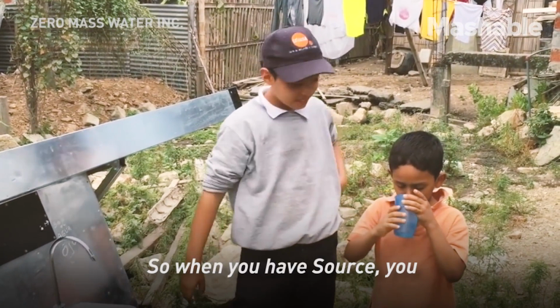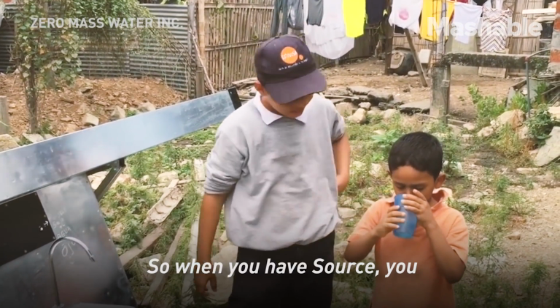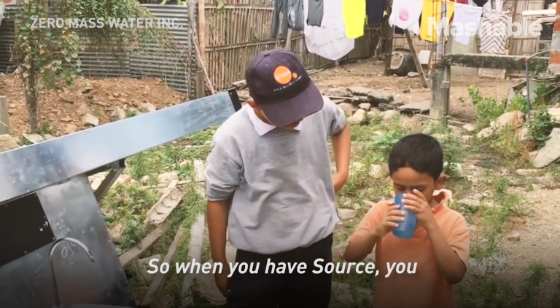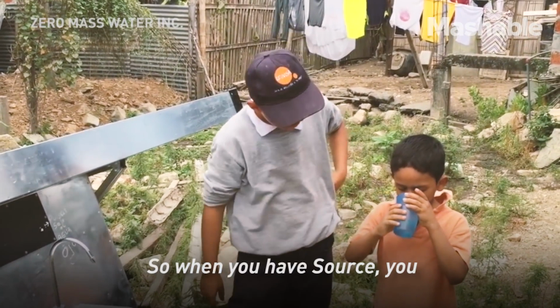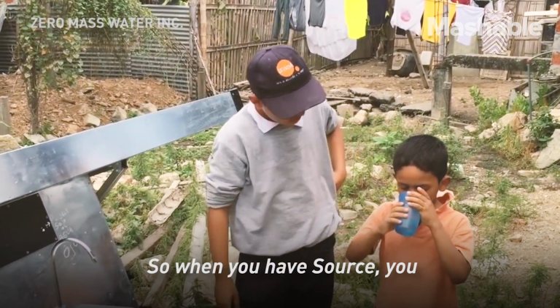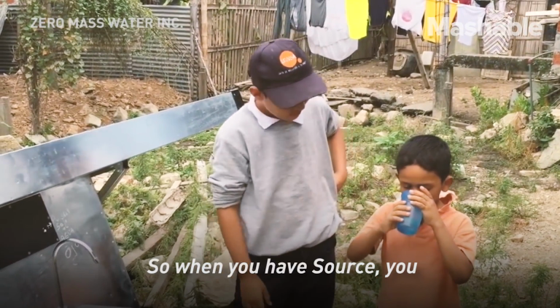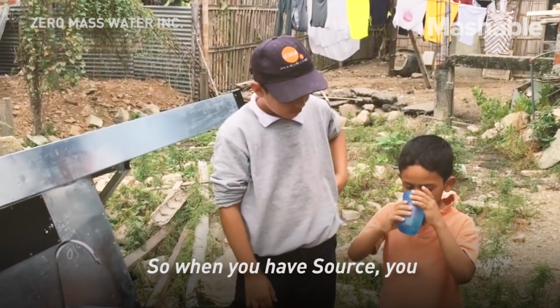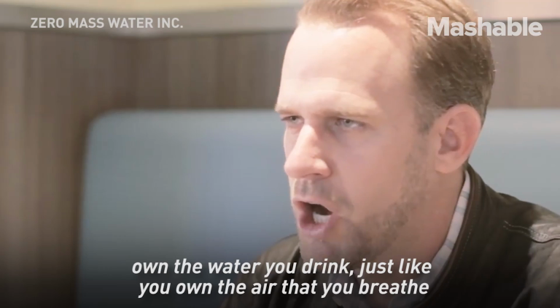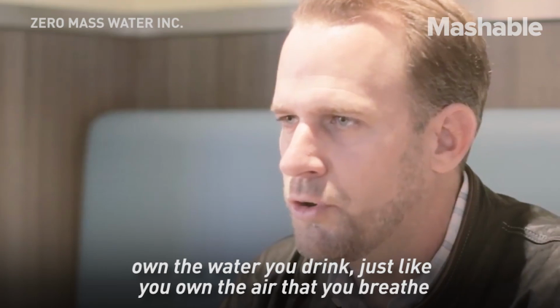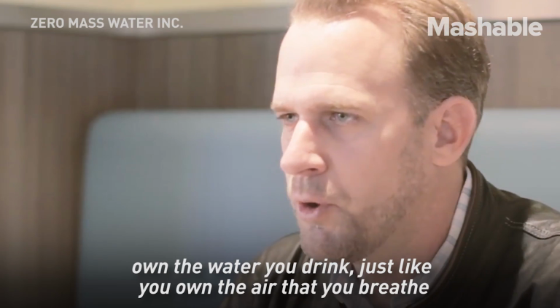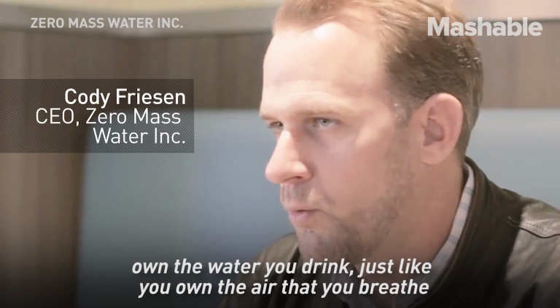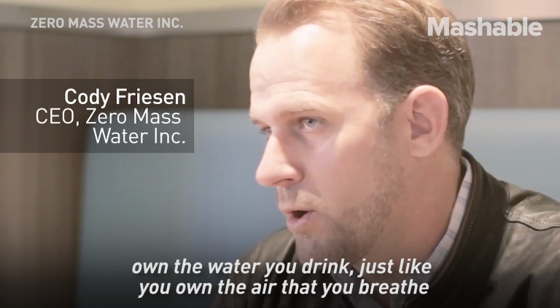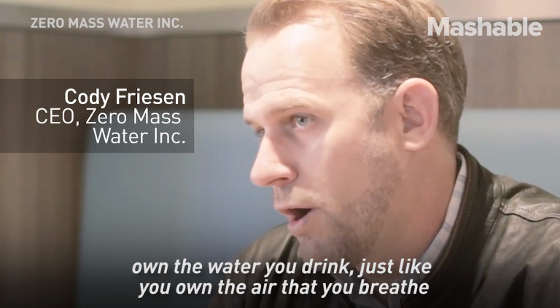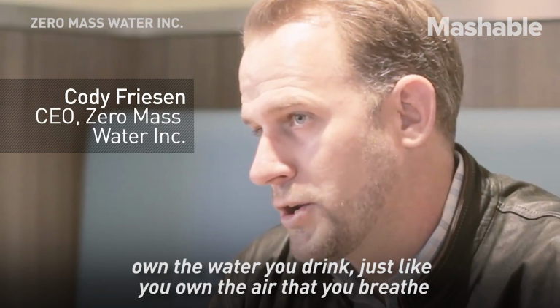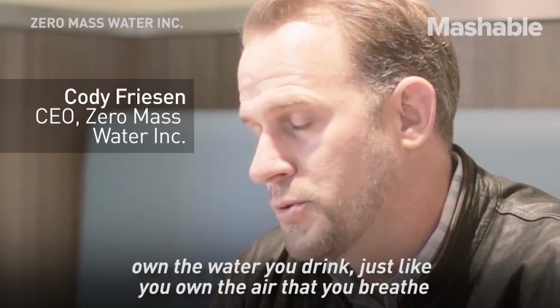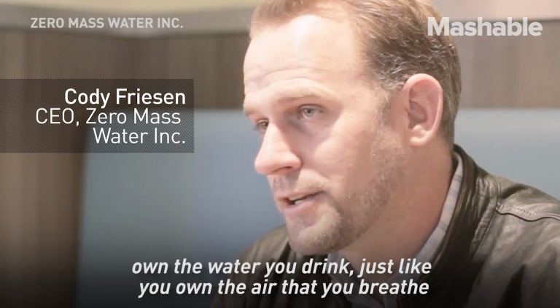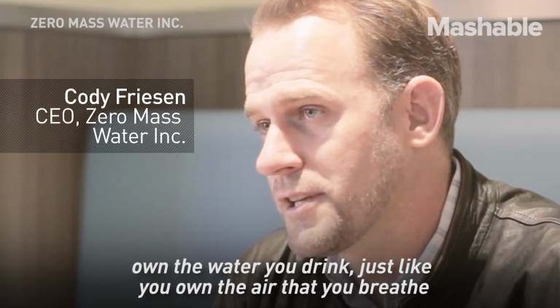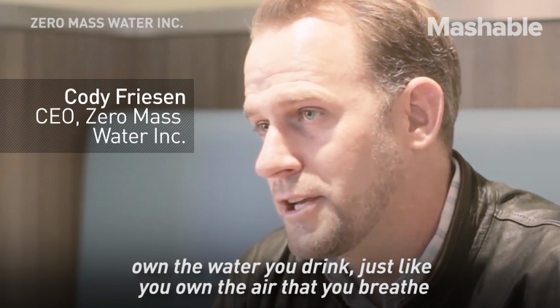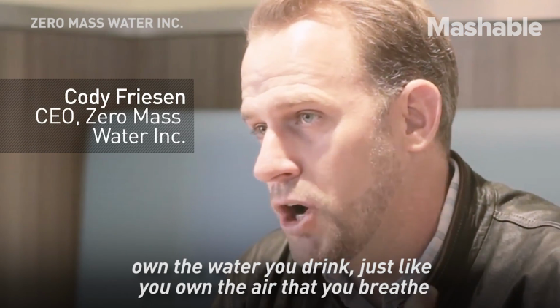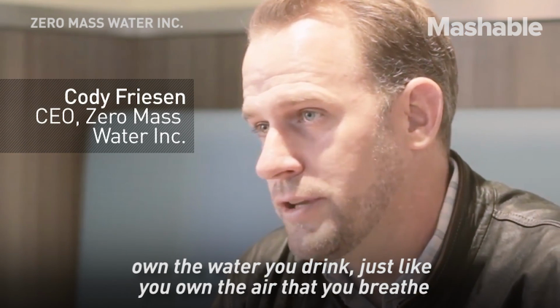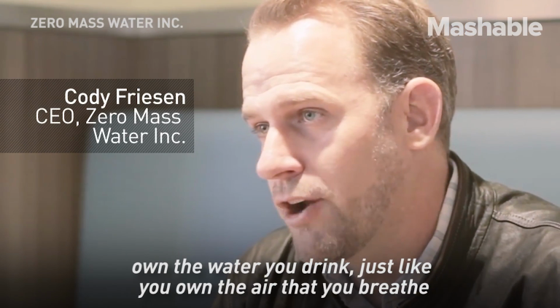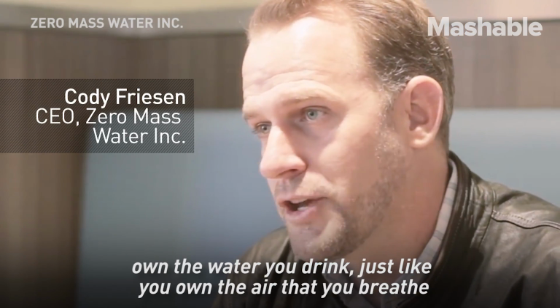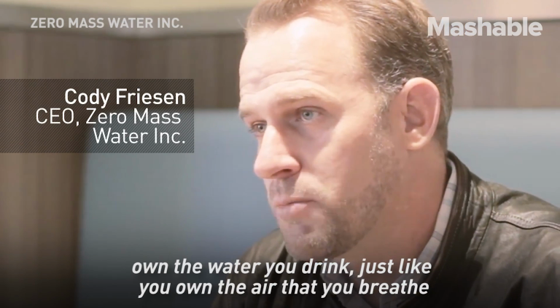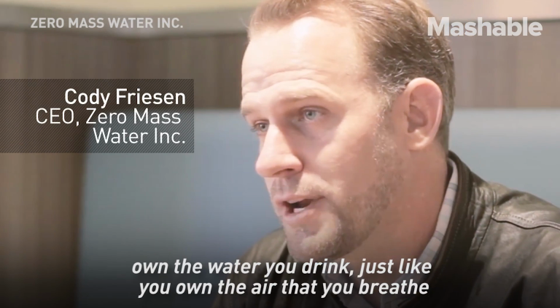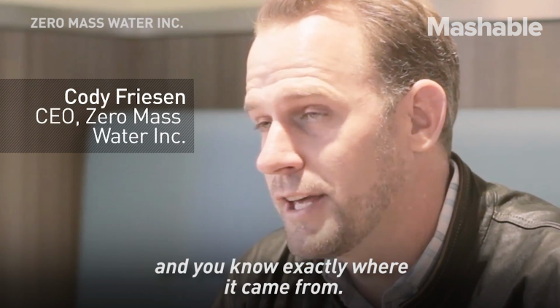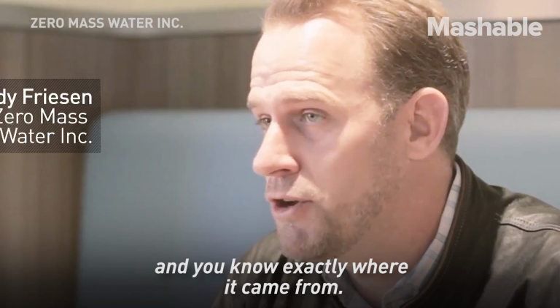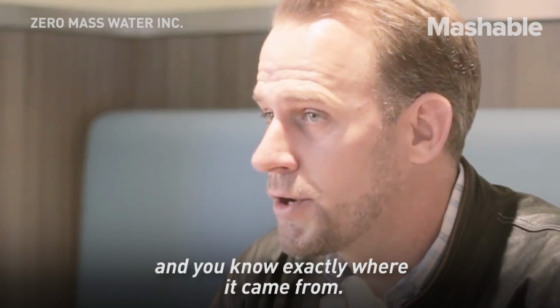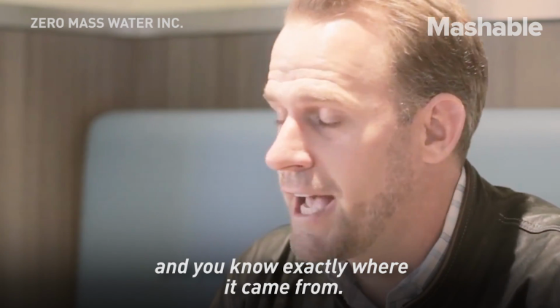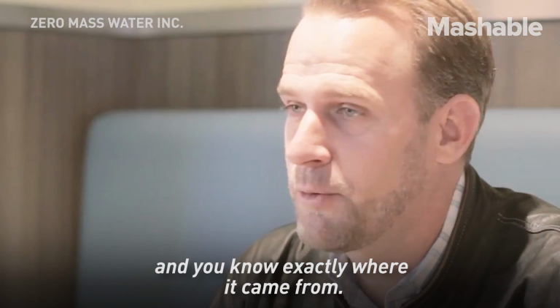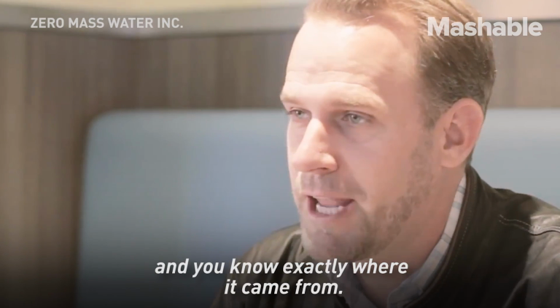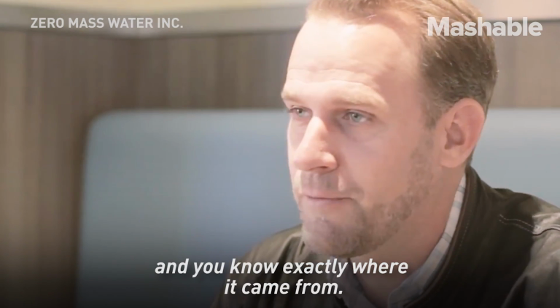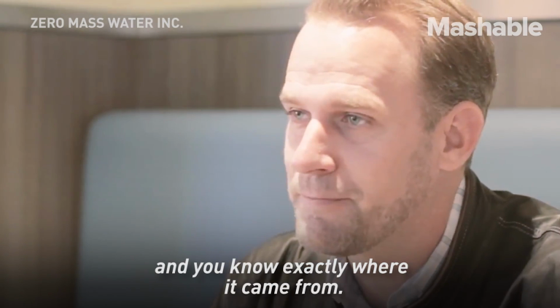So when you have Source, you own the water you drink, just like you own the air that you breathe, and you know exactly where it came from.